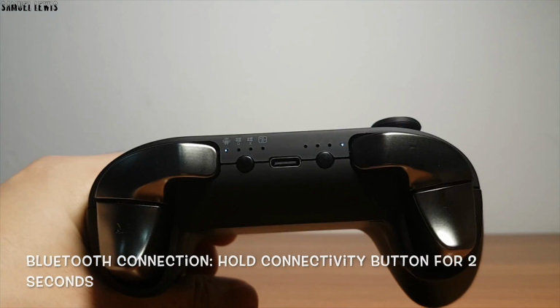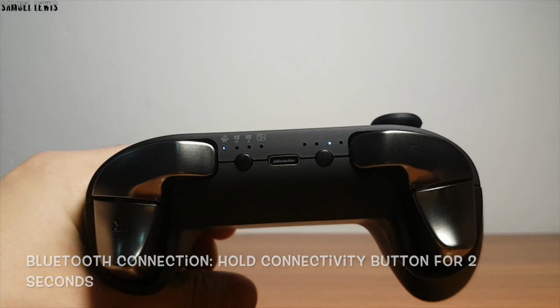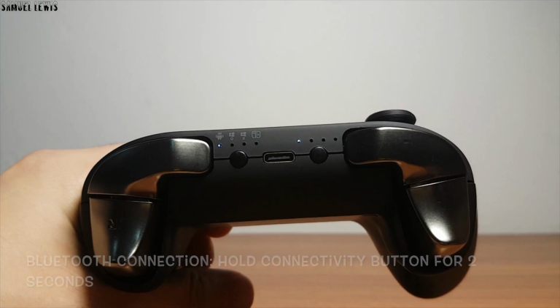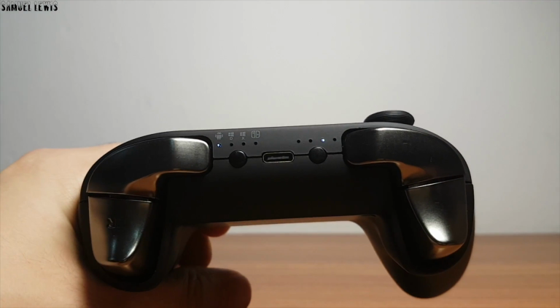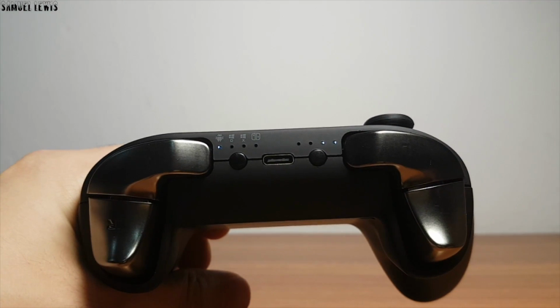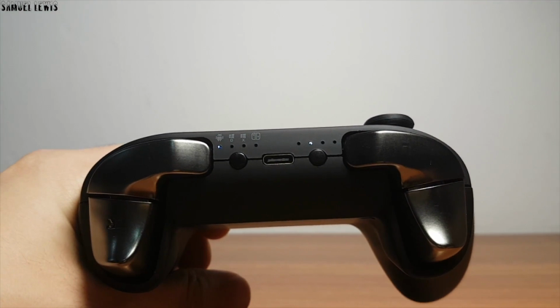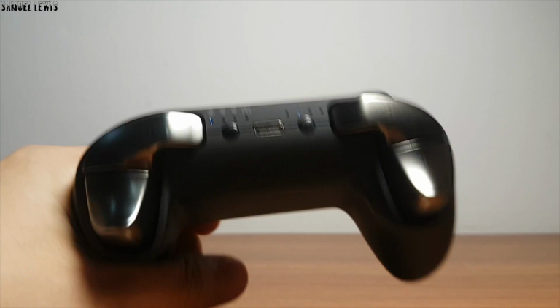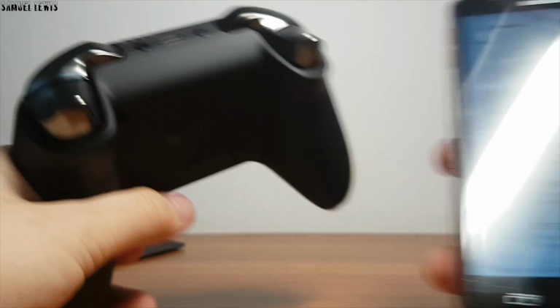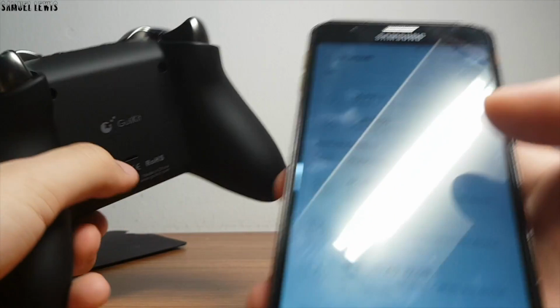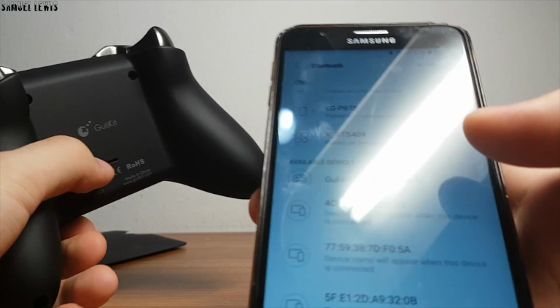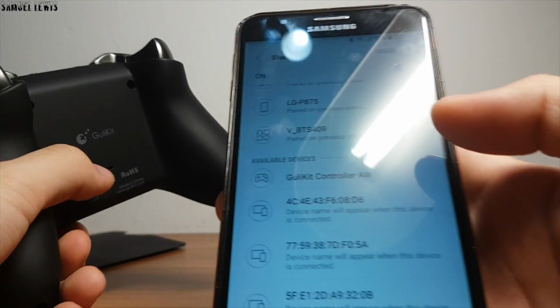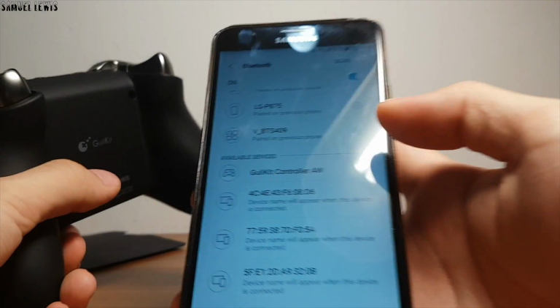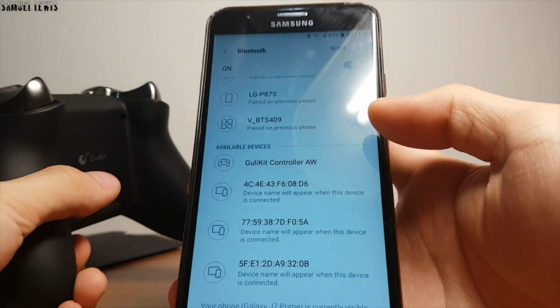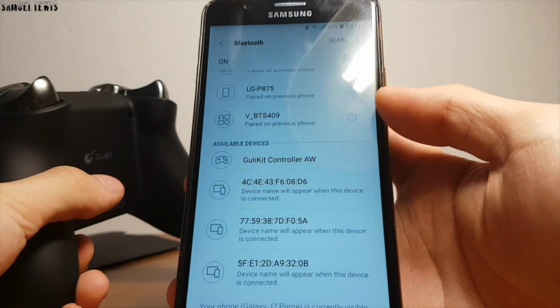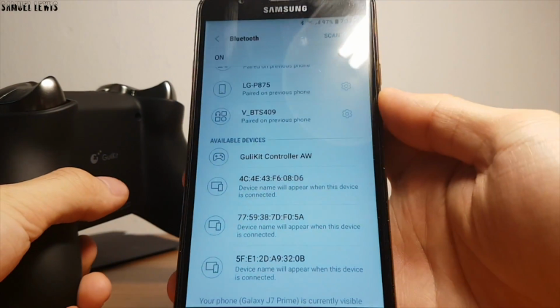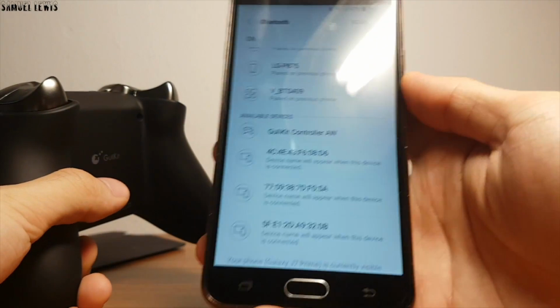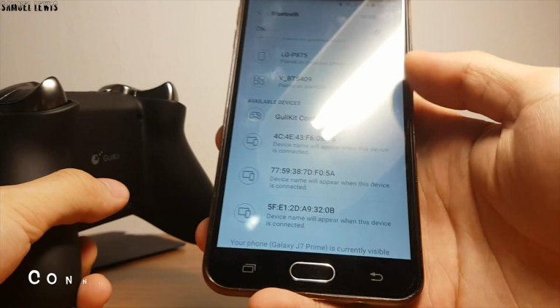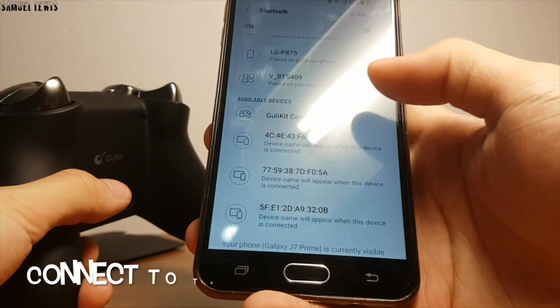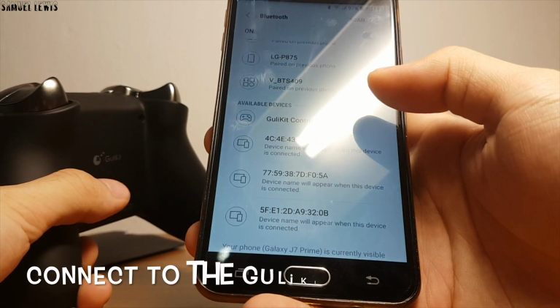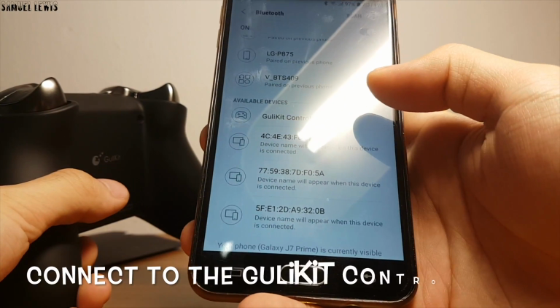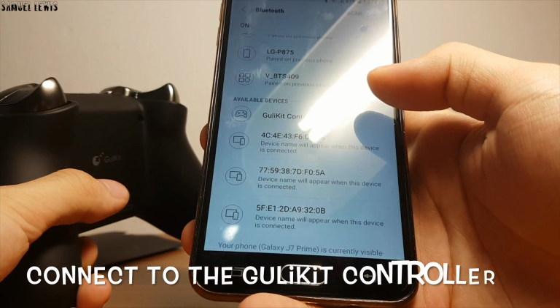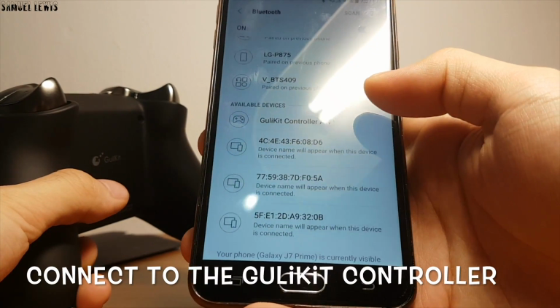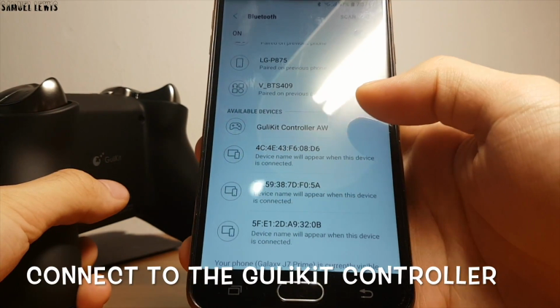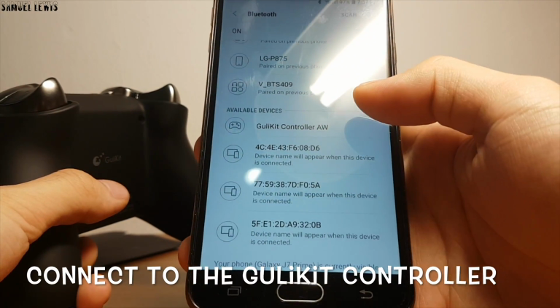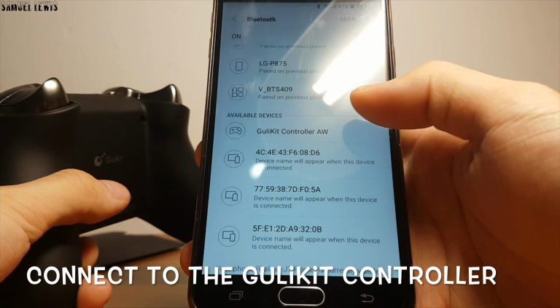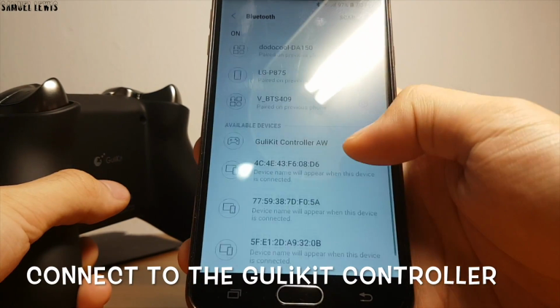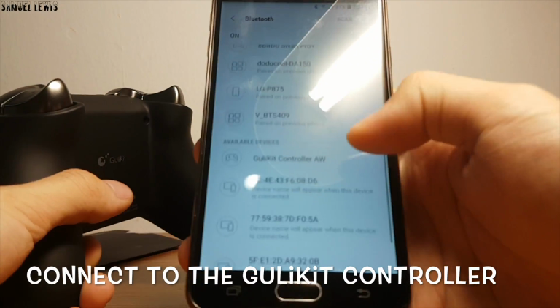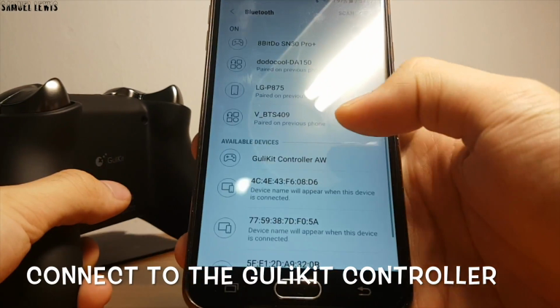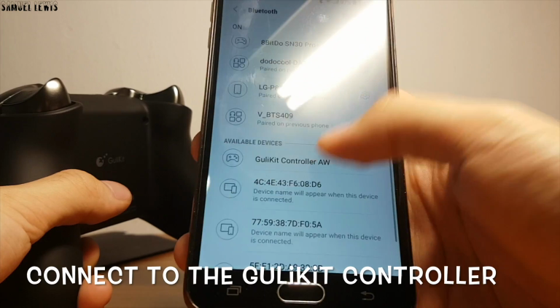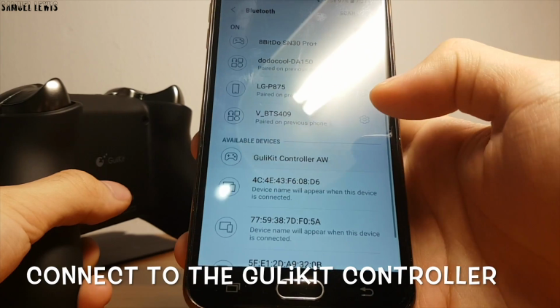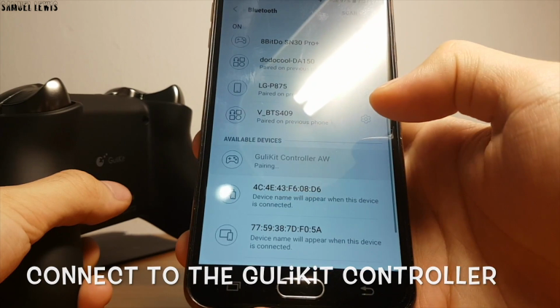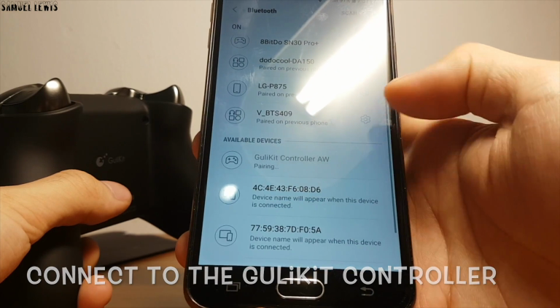First, hold down the Bluetooth button on the right, then go ahead and connect to the controller via Bluetooth — it is super easy and trouble free.